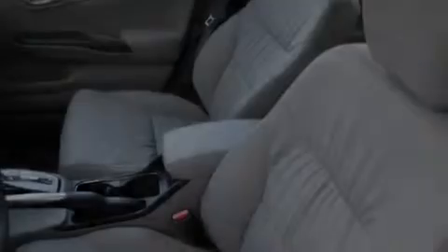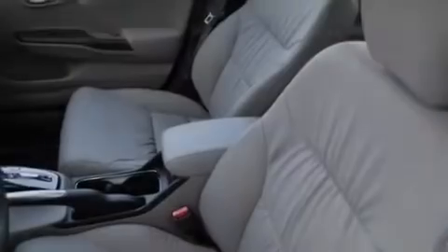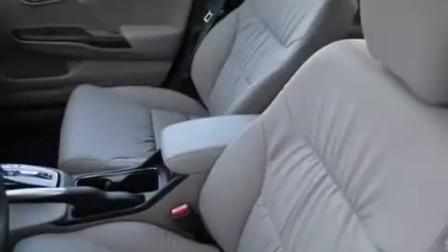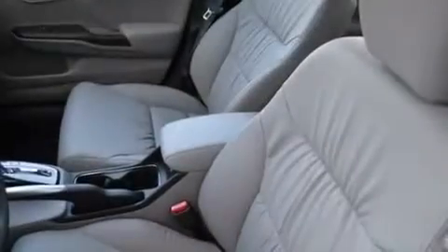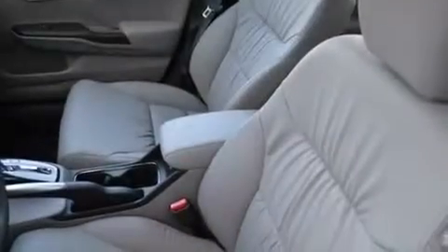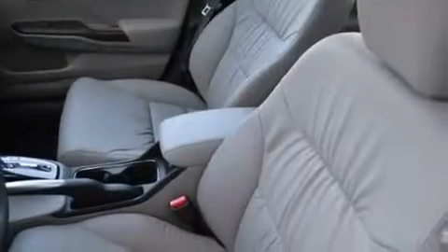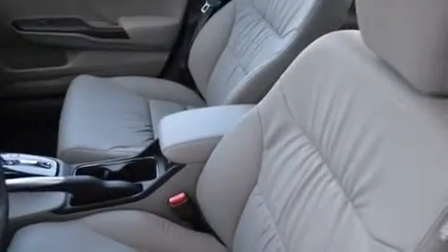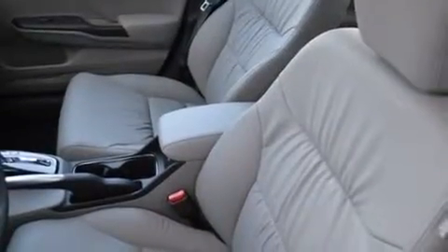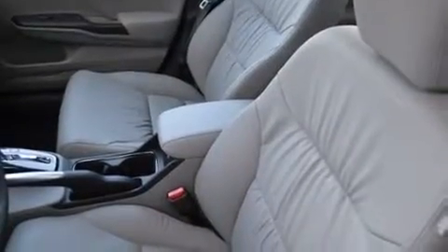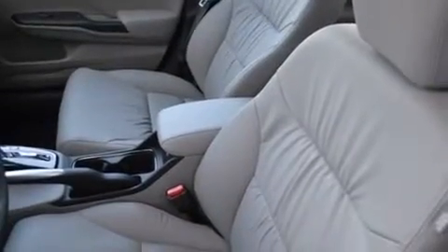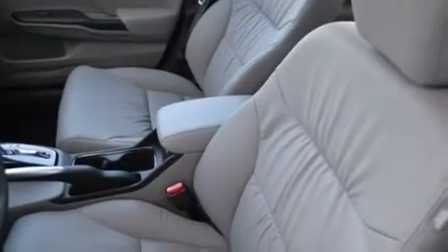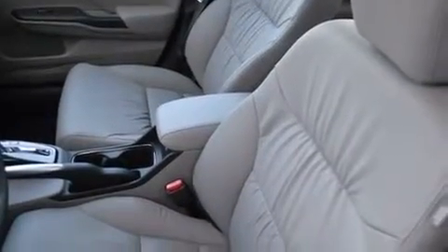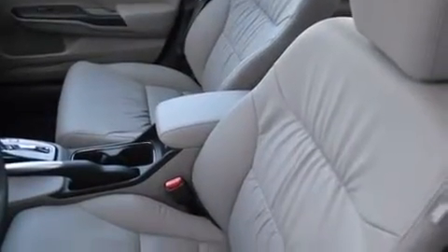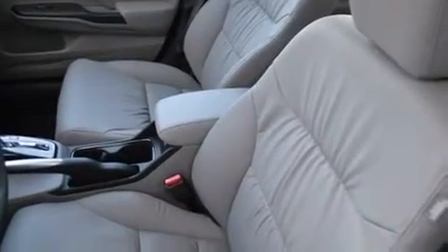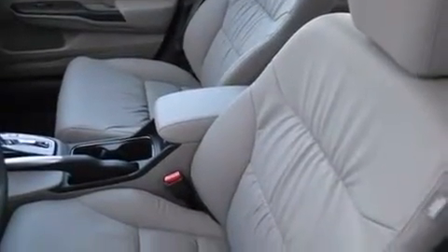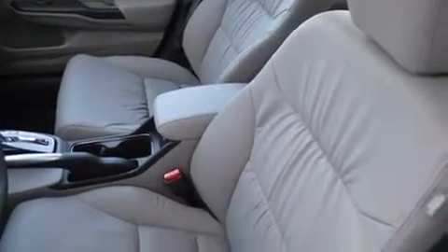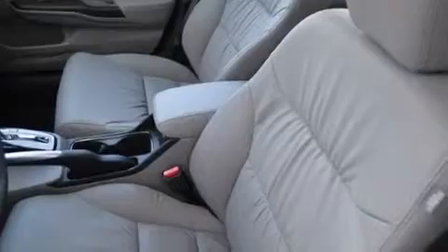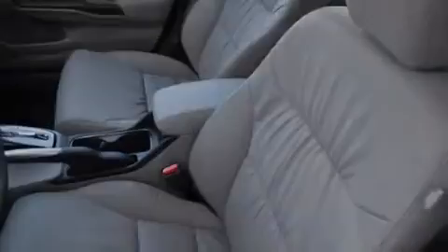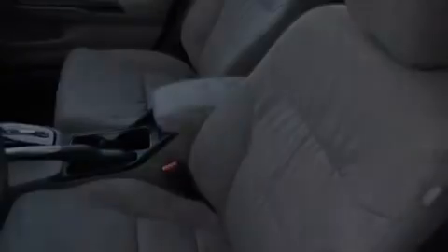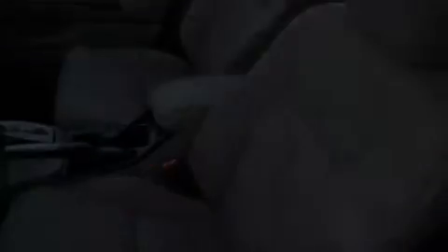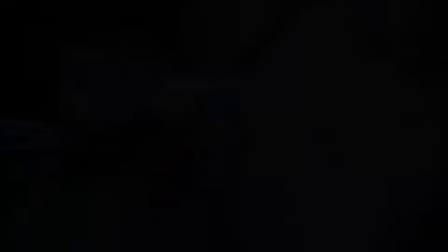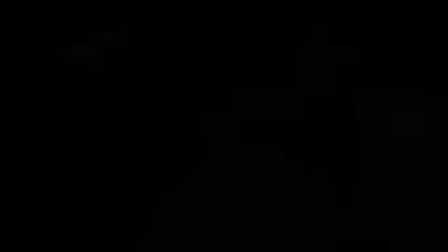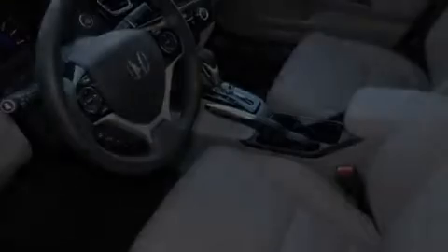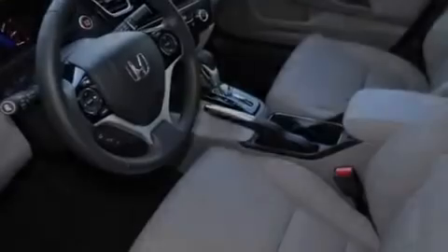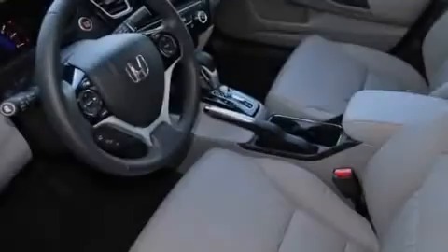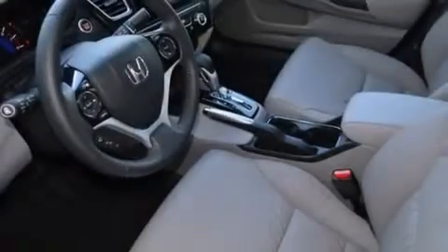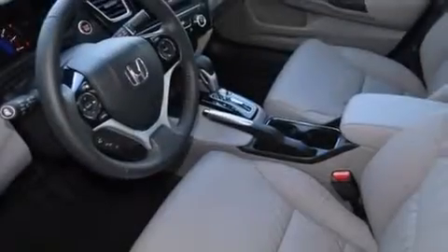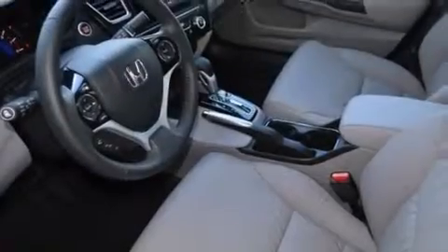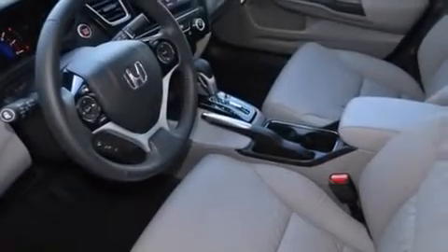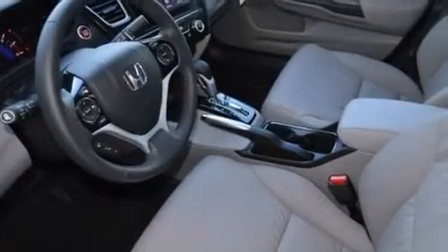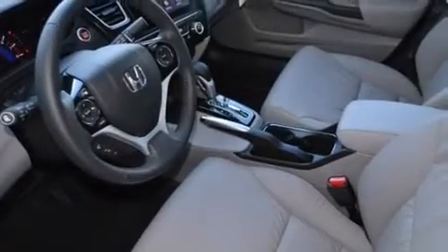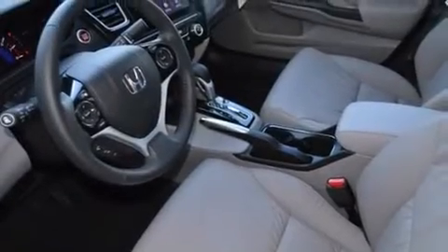A heated driver's seat, air conditioning, and a sunroof enables you to fill the cabin with fresh air at the push of a button.